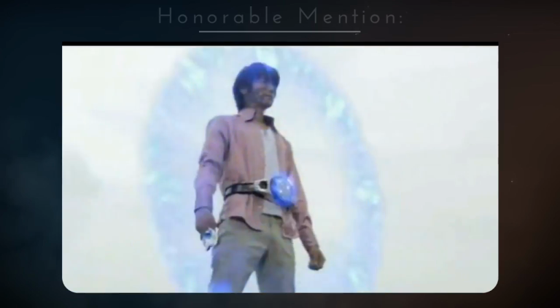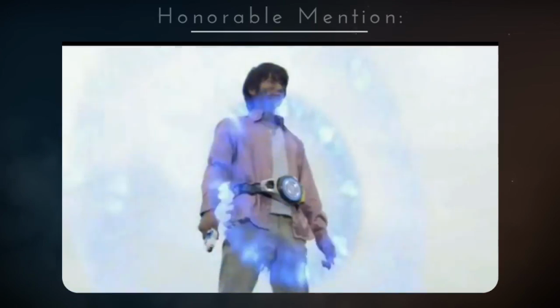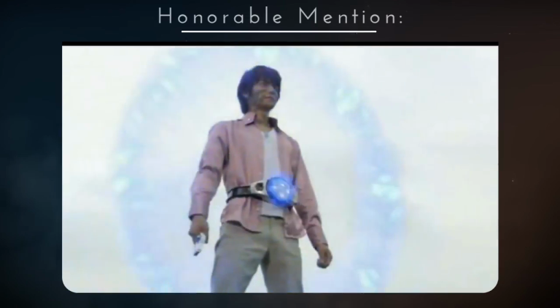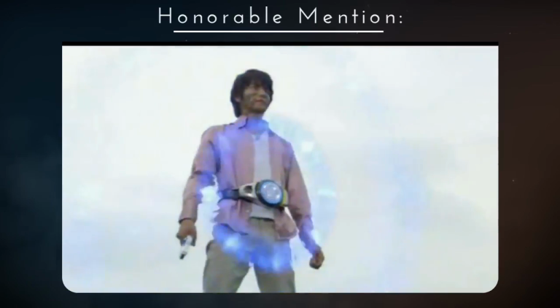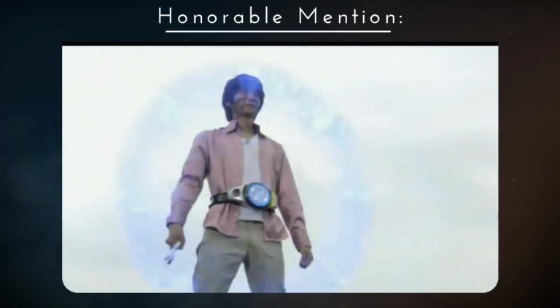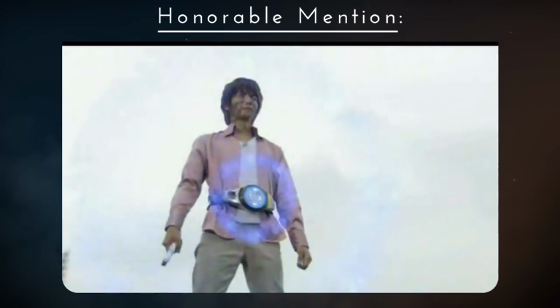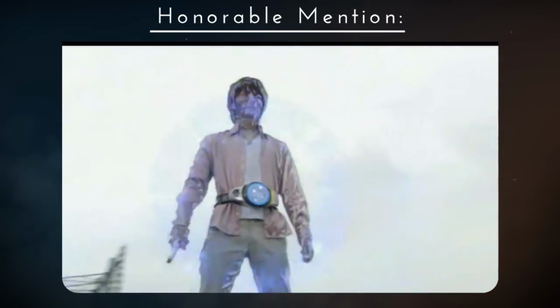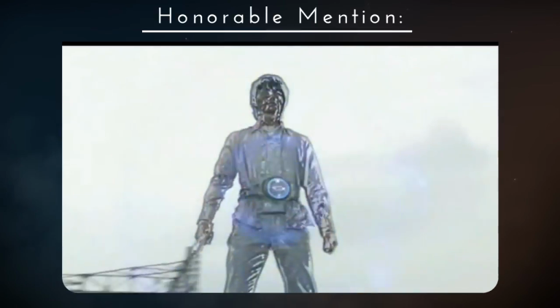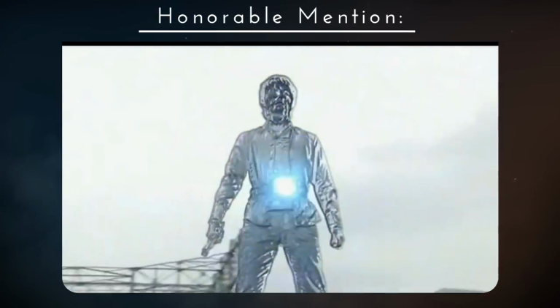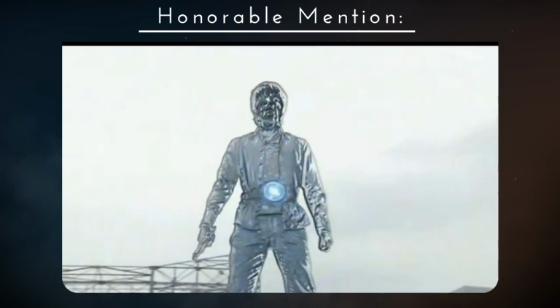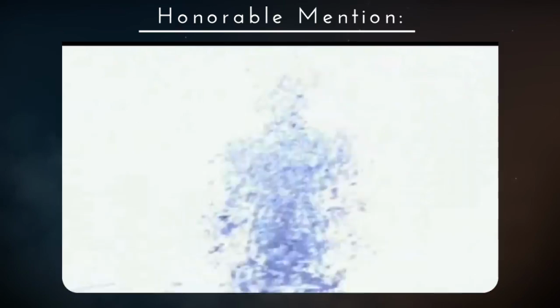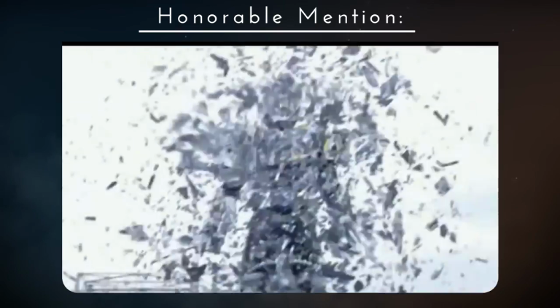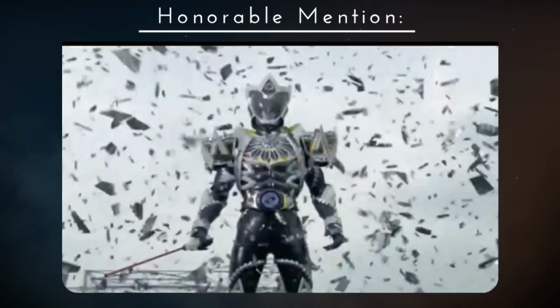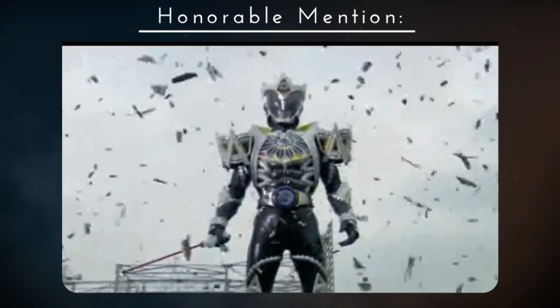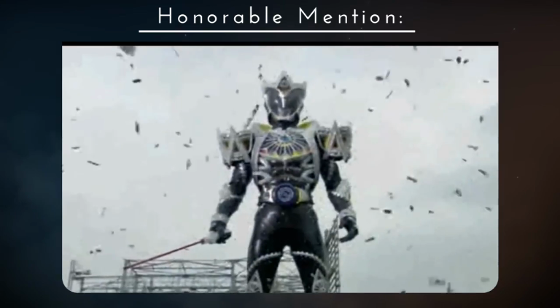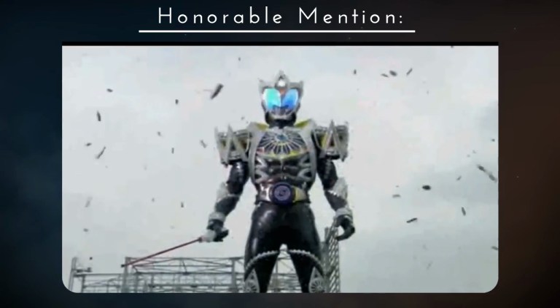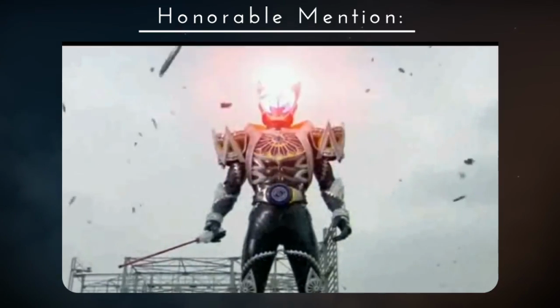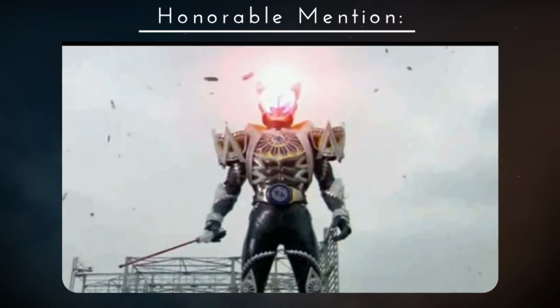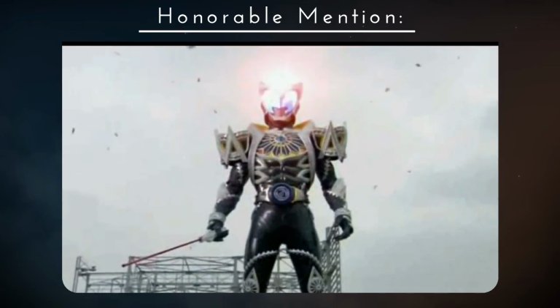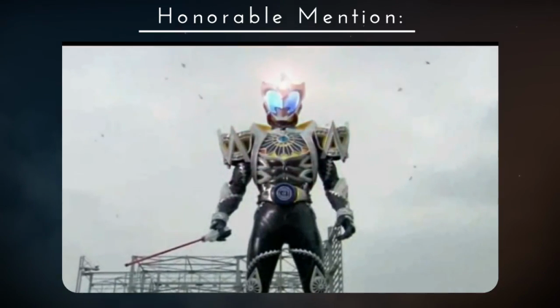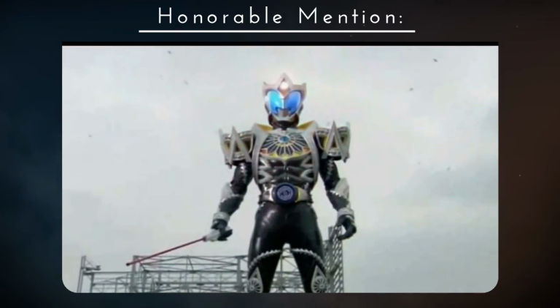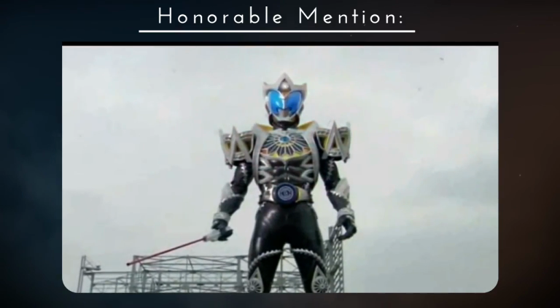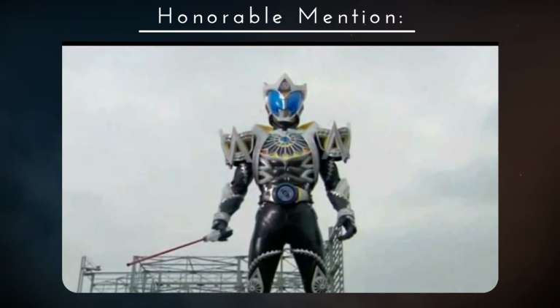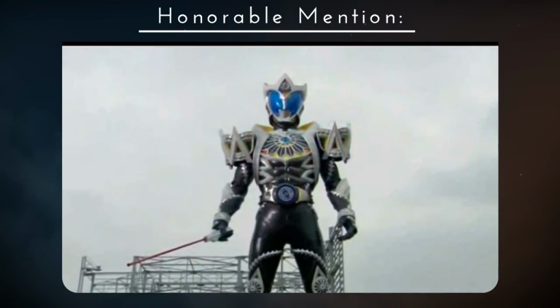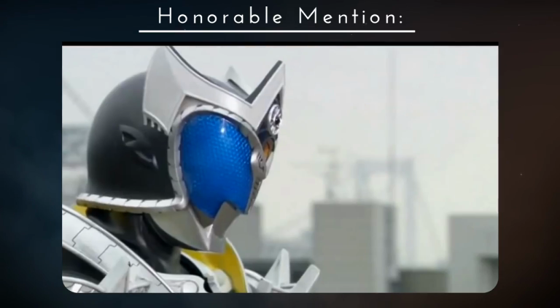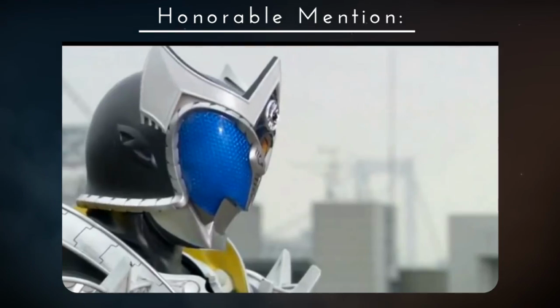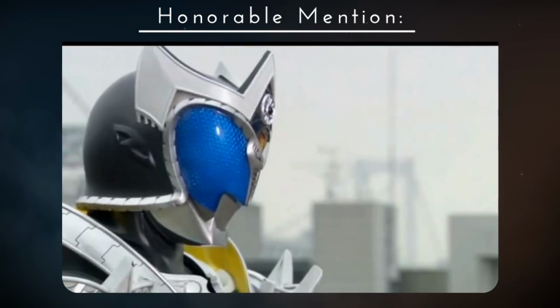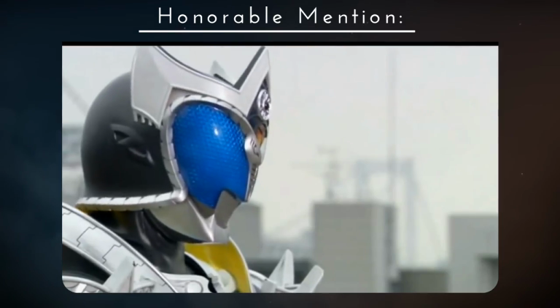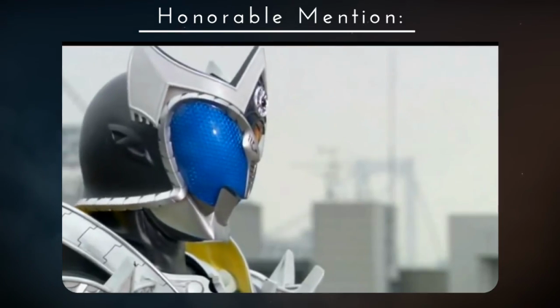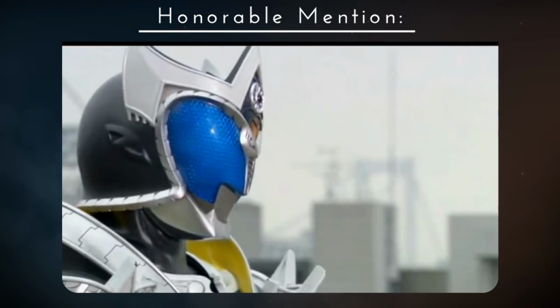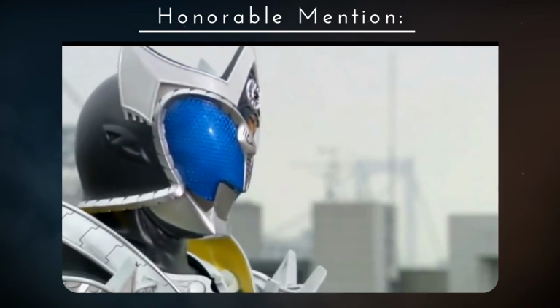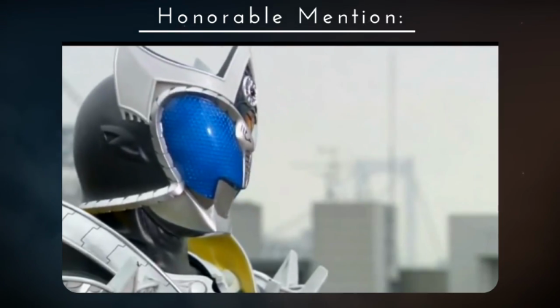Kamen Rider Saga — the stained glass motif is beautiful, and the helmet is nice. That's about it.